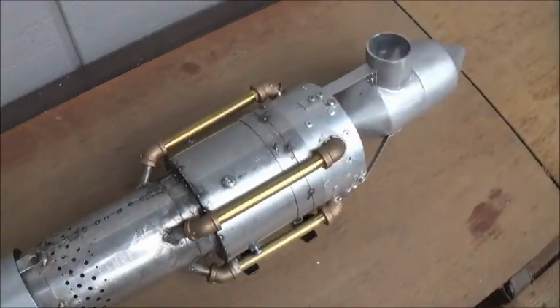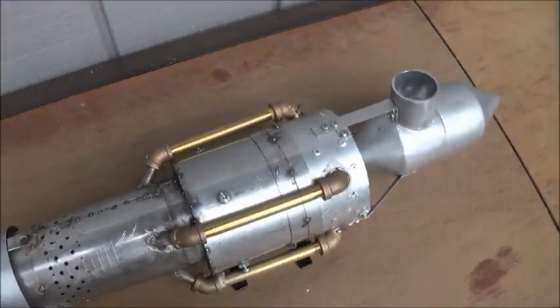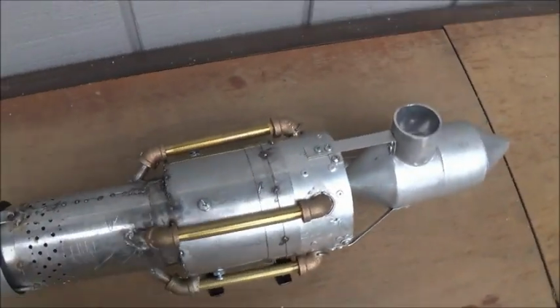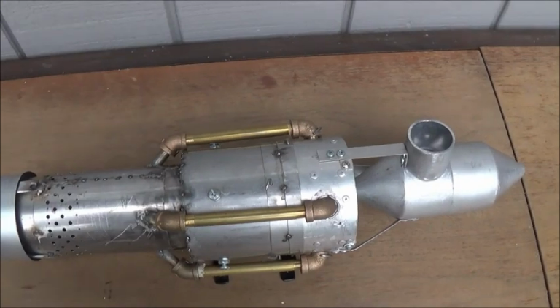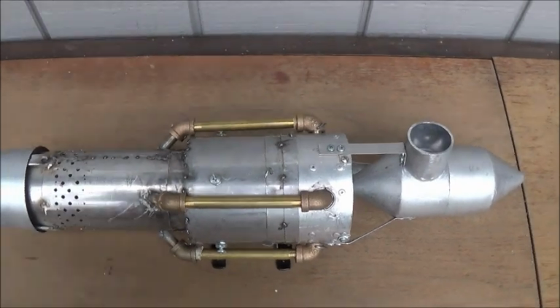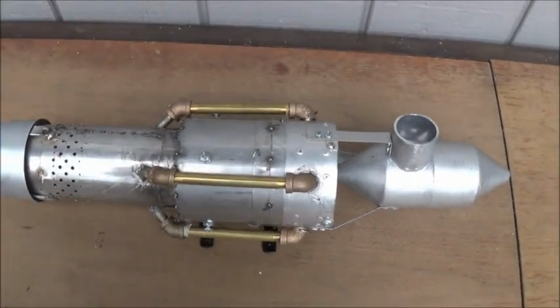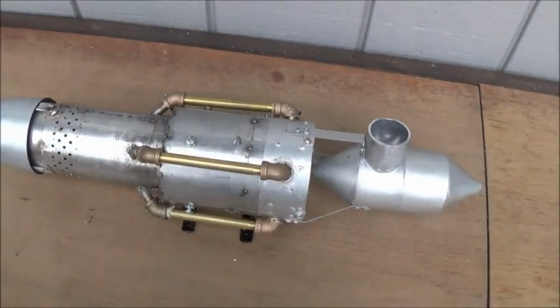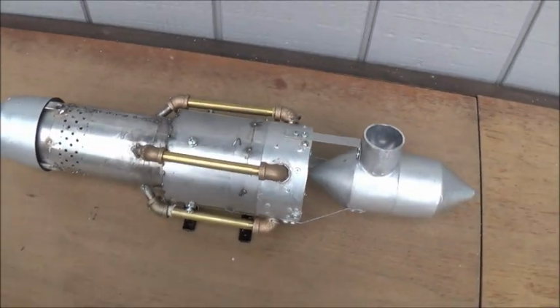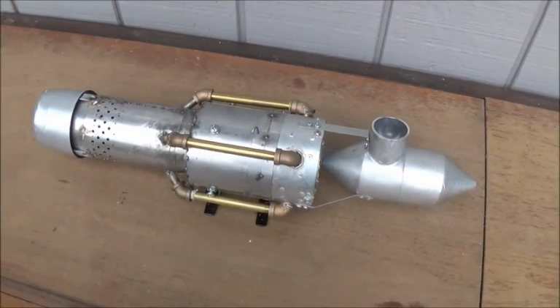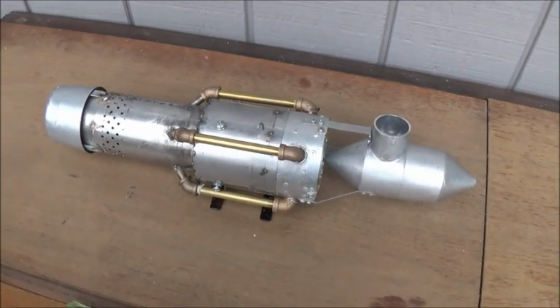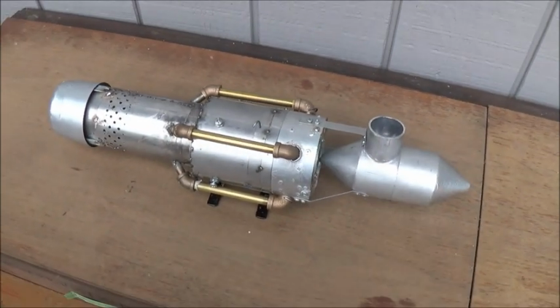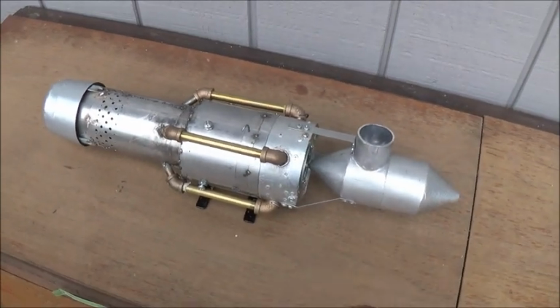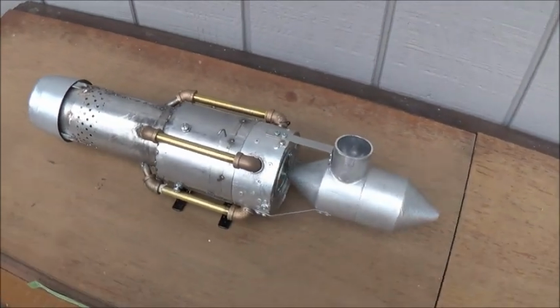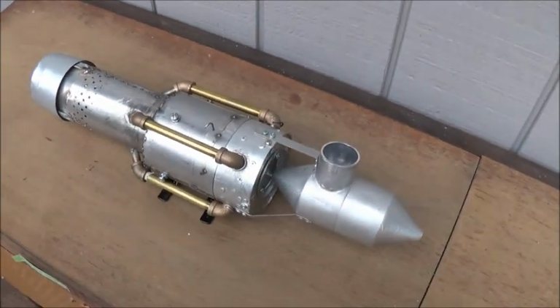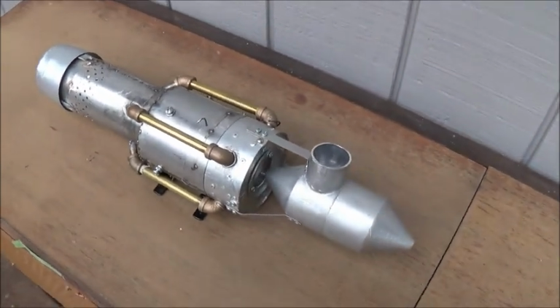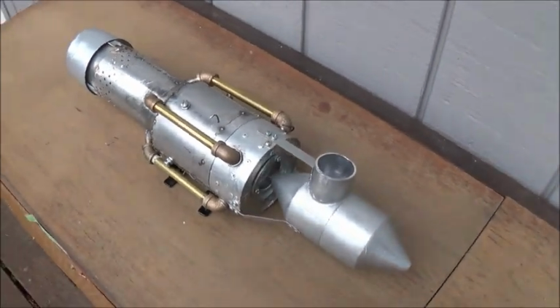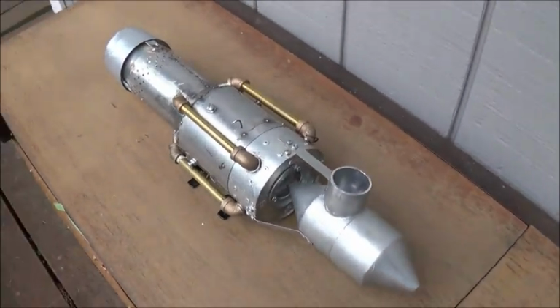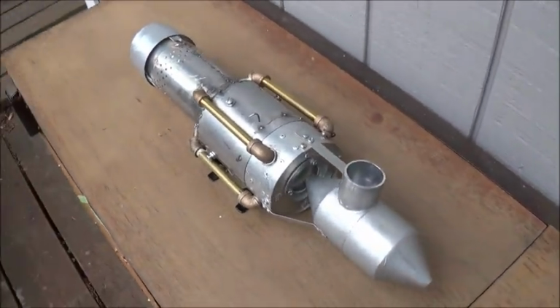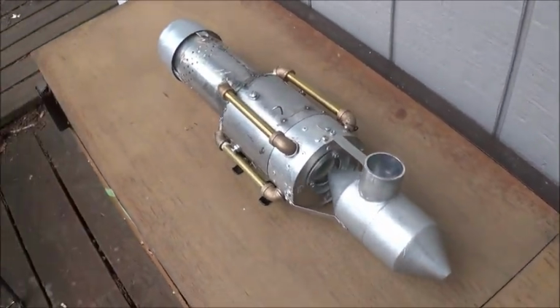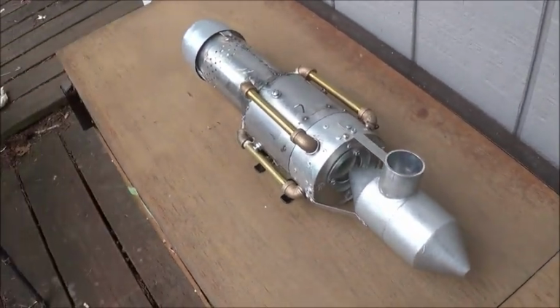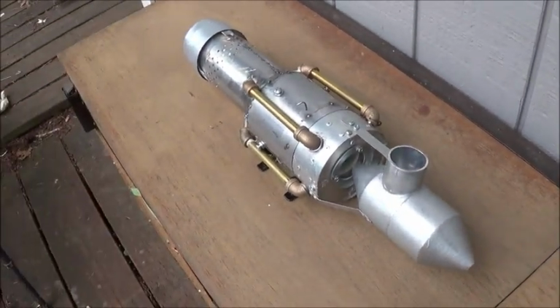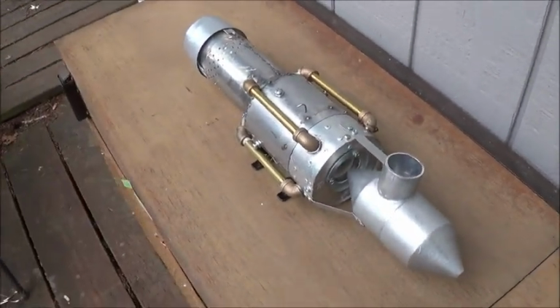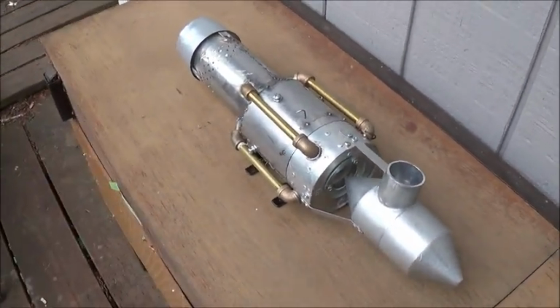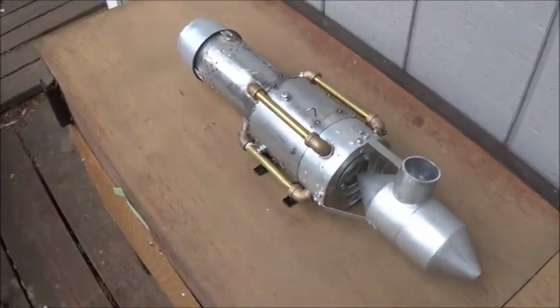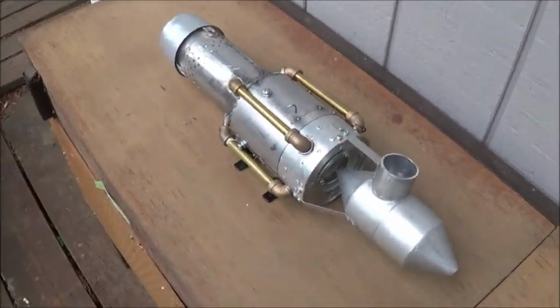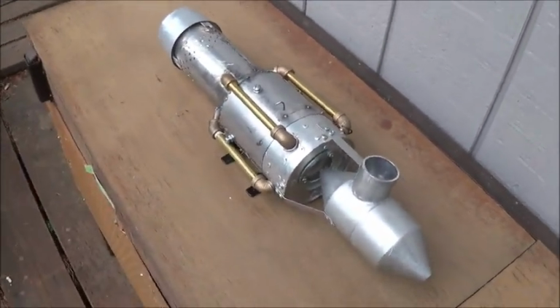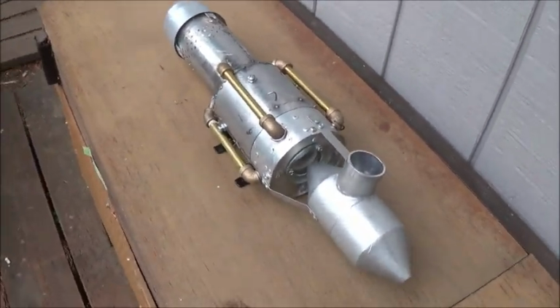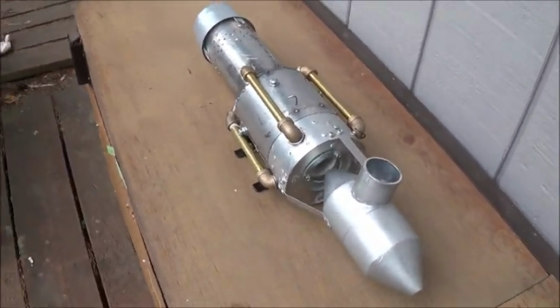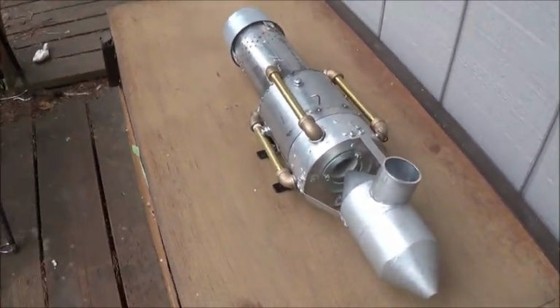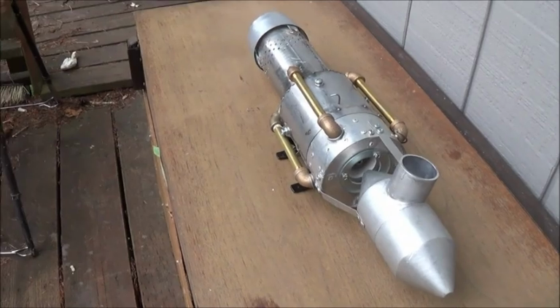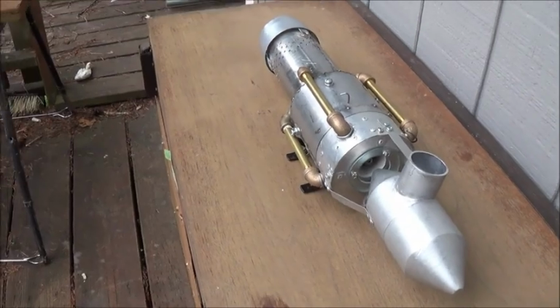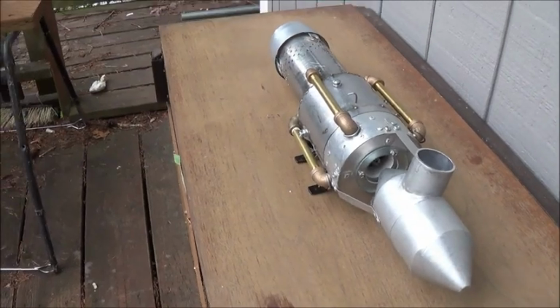Stay tuned for the two-part build series on how I put together this little turbo ramjet engine.